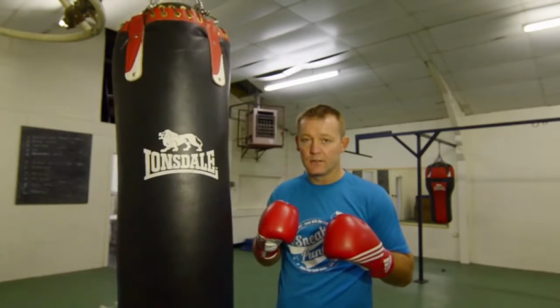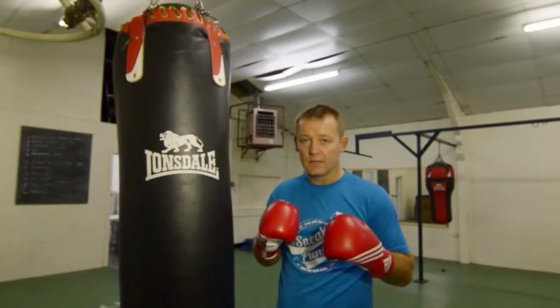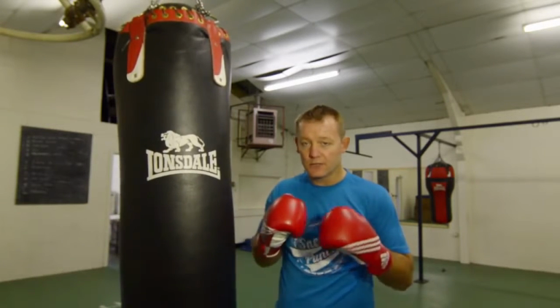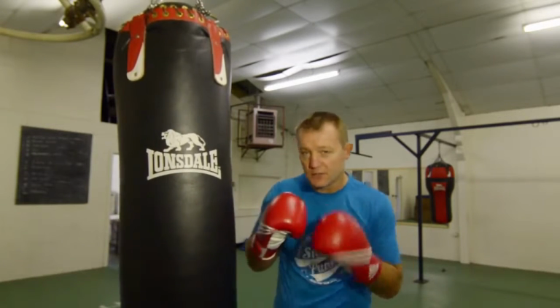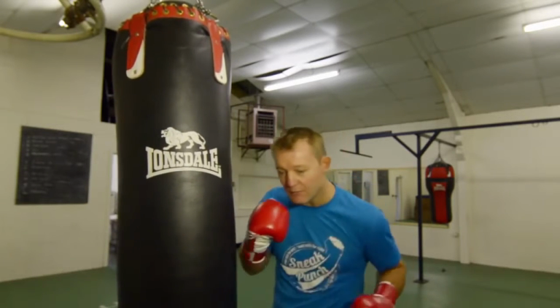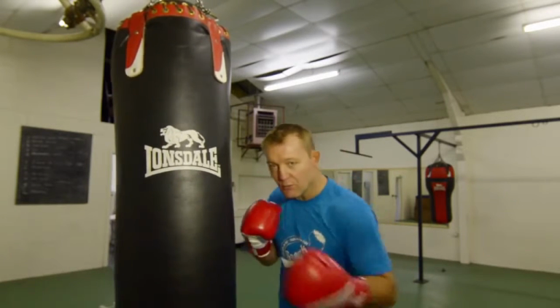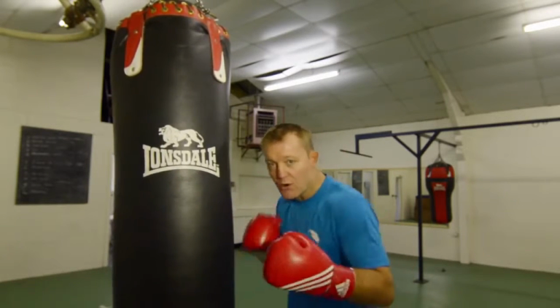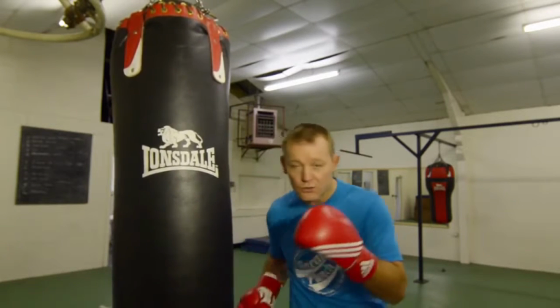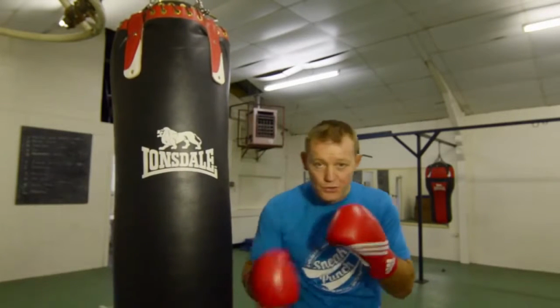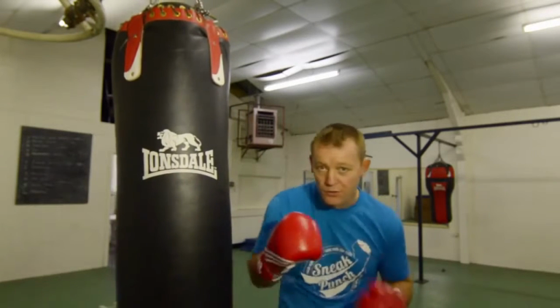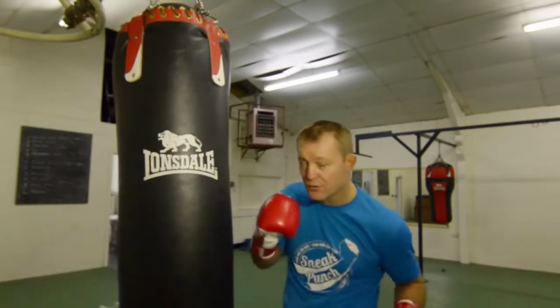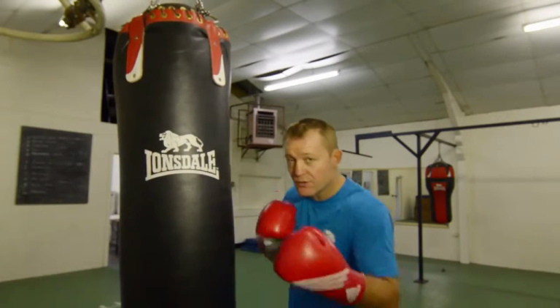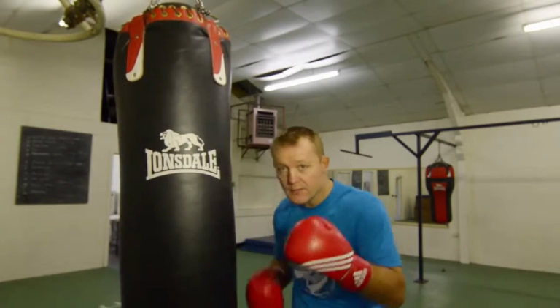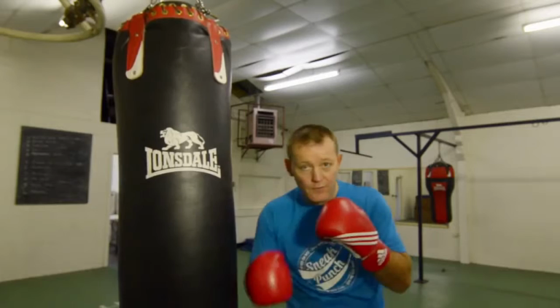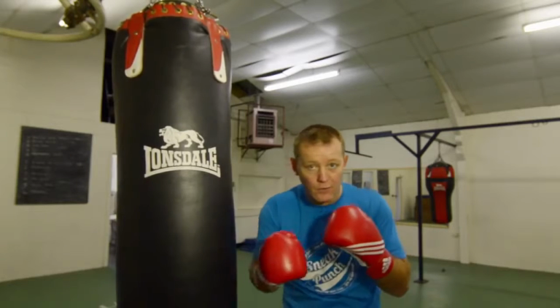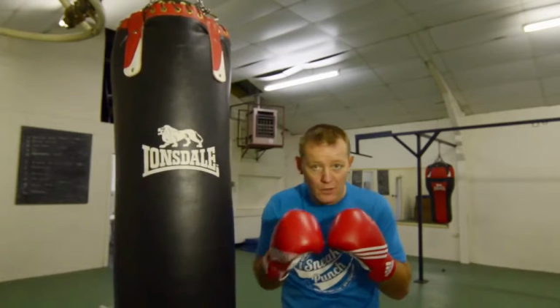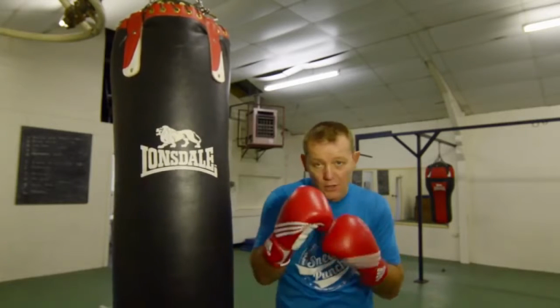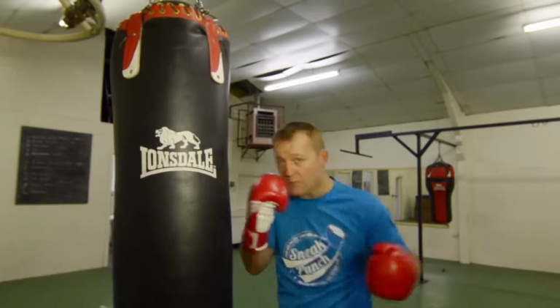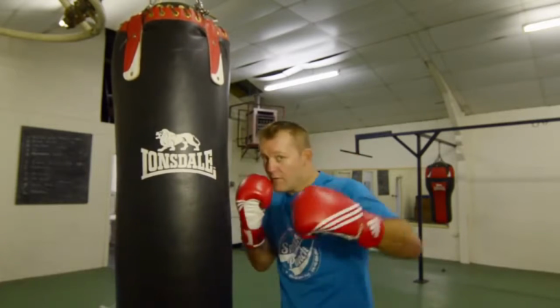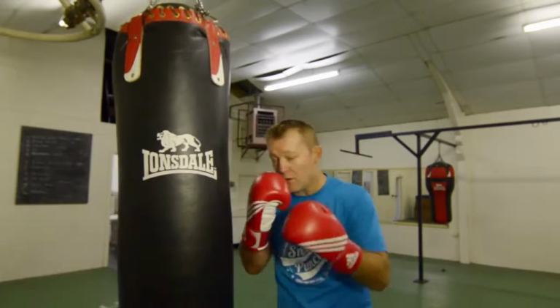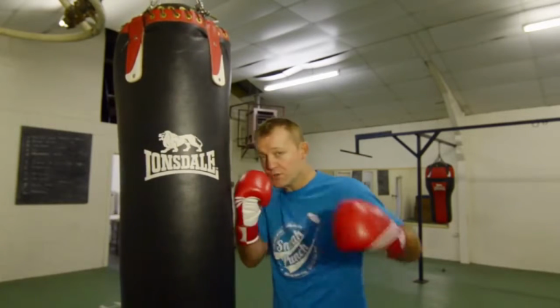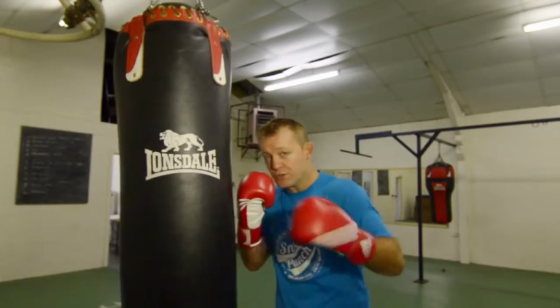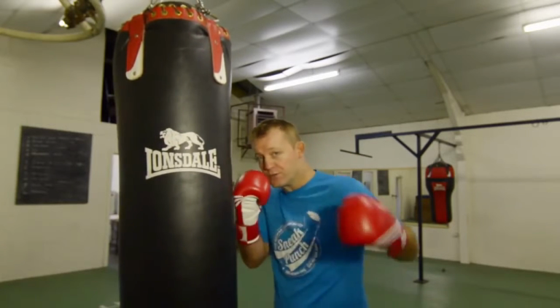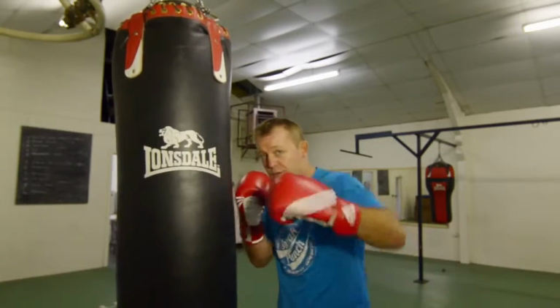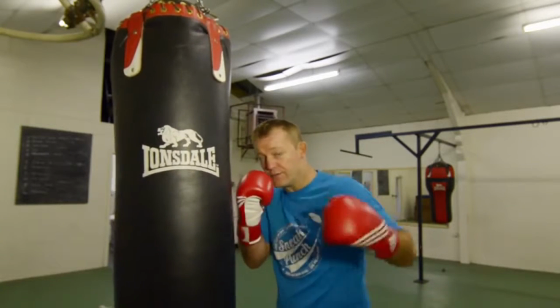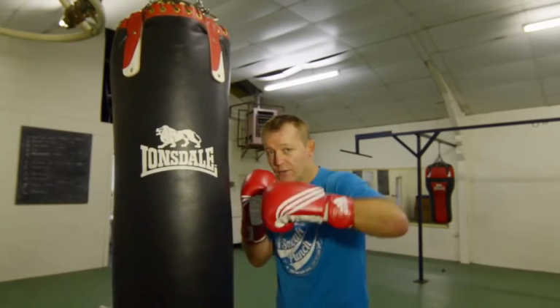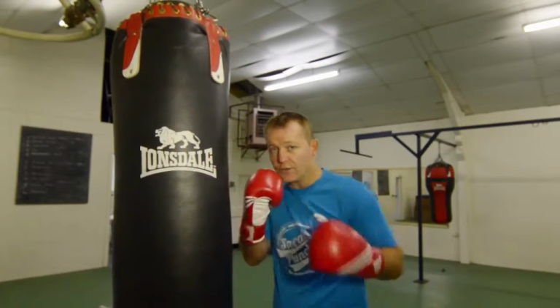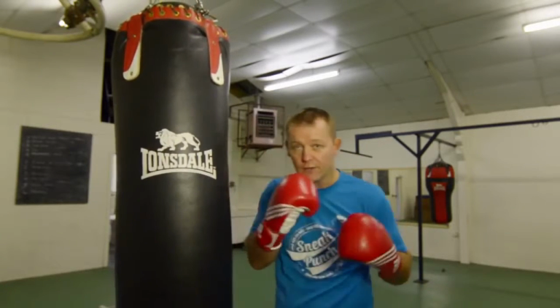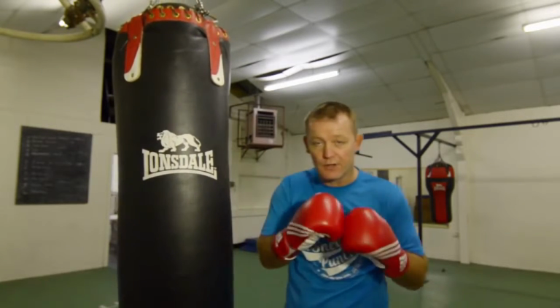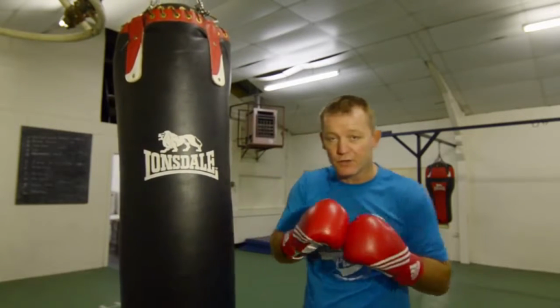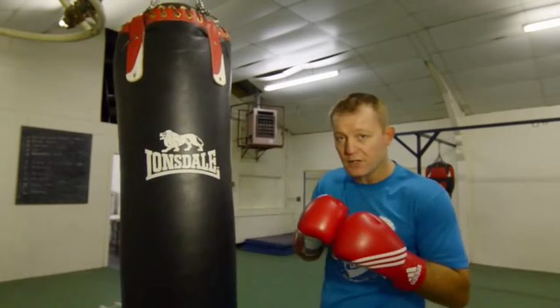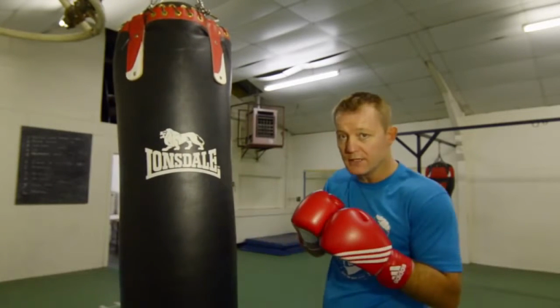So you start with one, two, three, four, come over one, two, three, four — three hooks to the head.